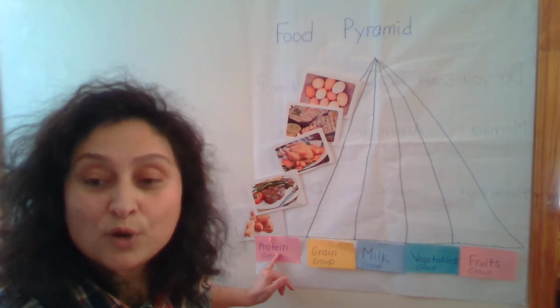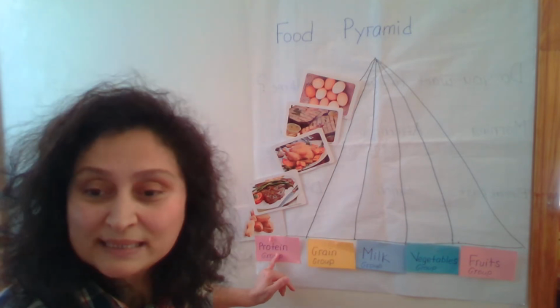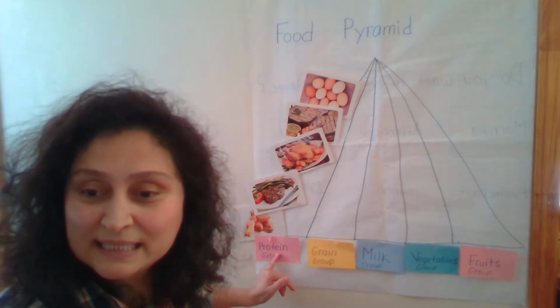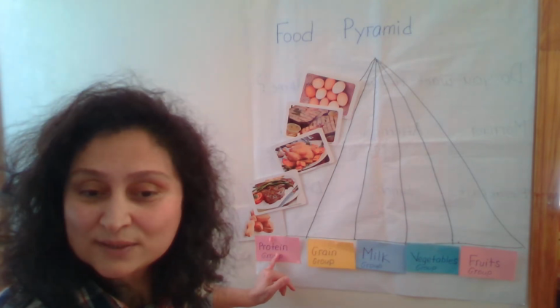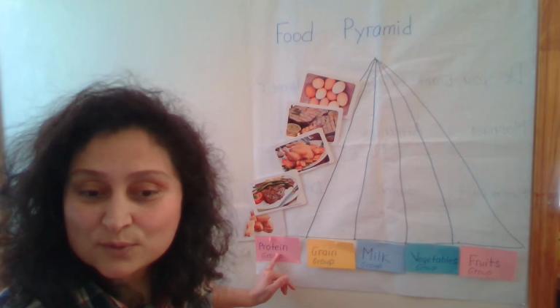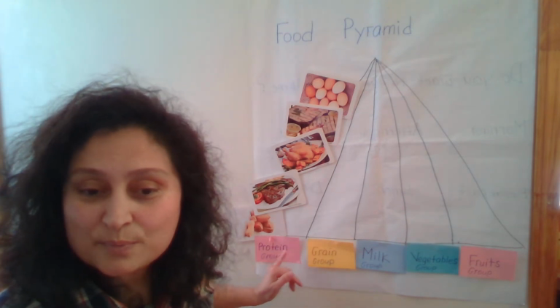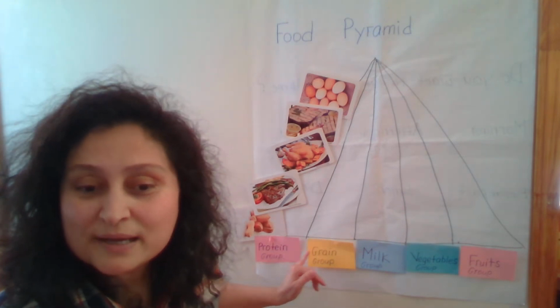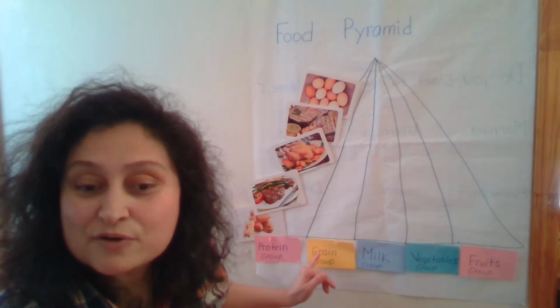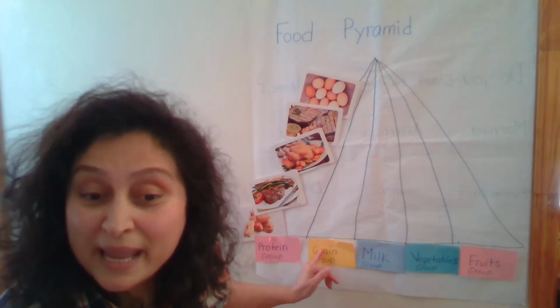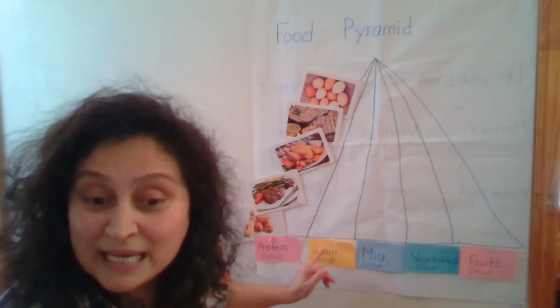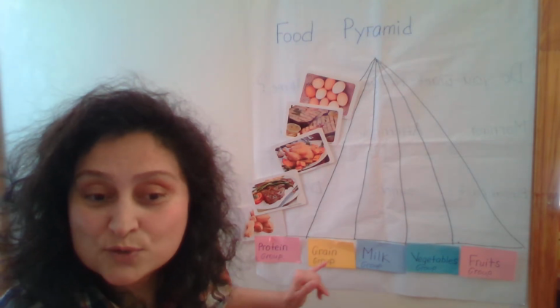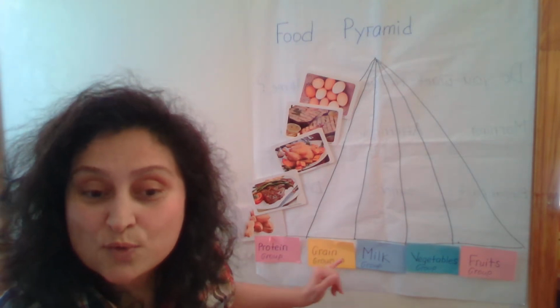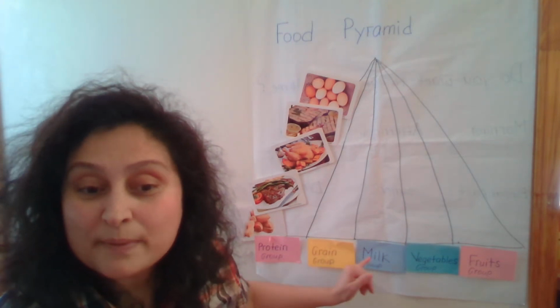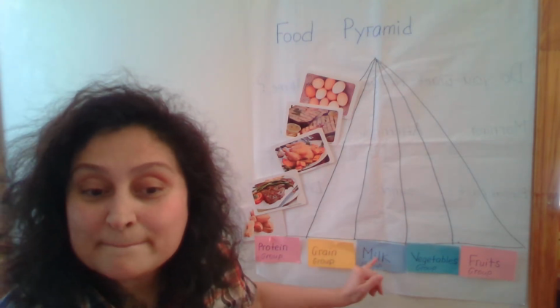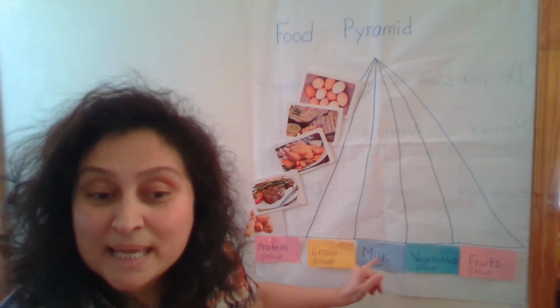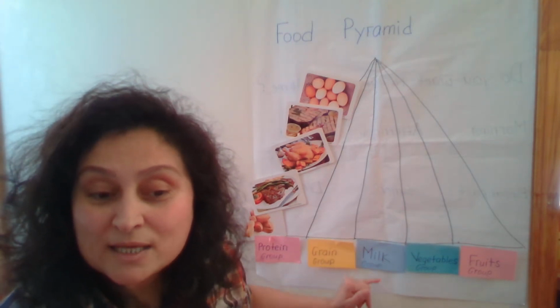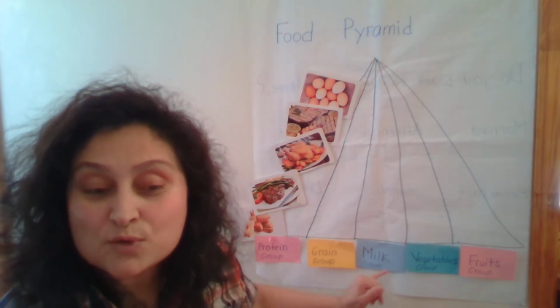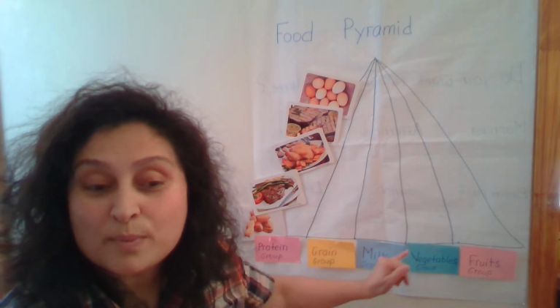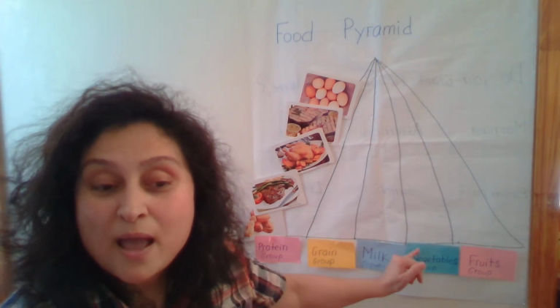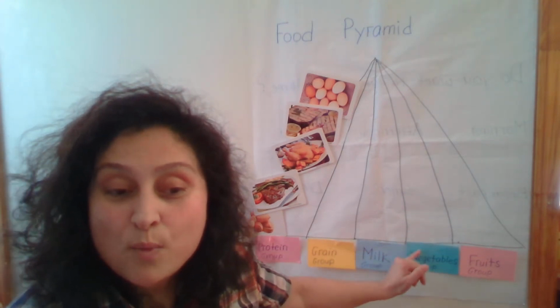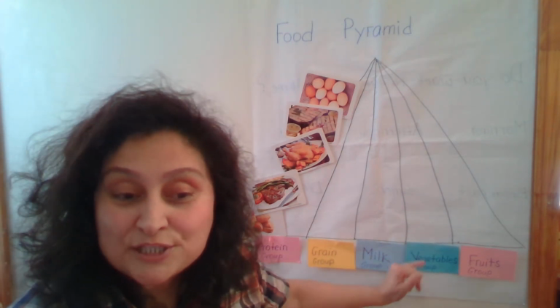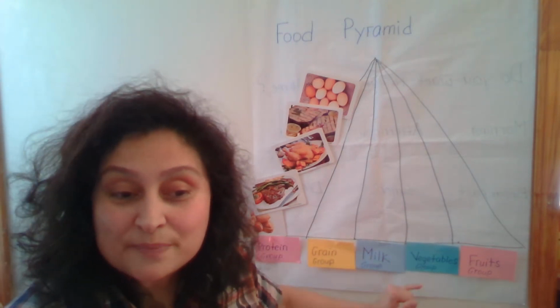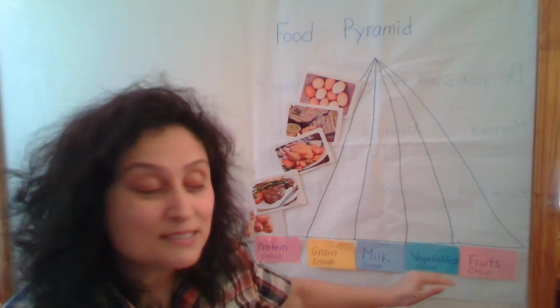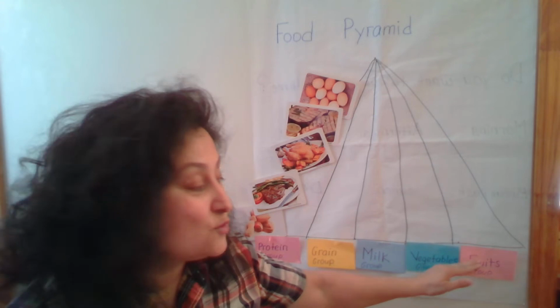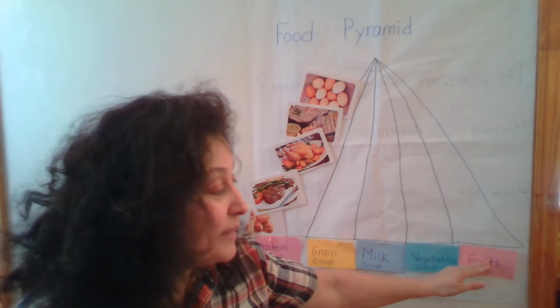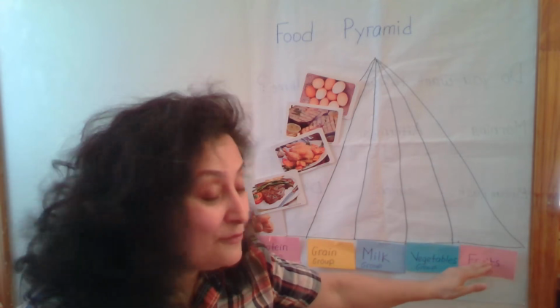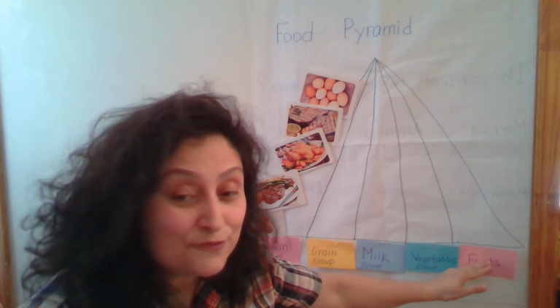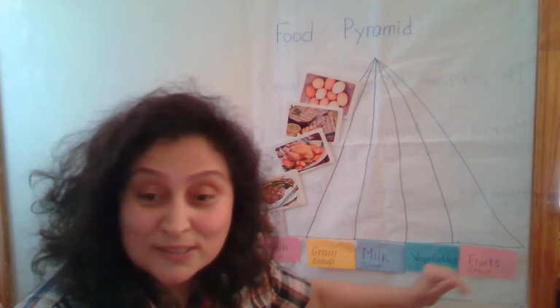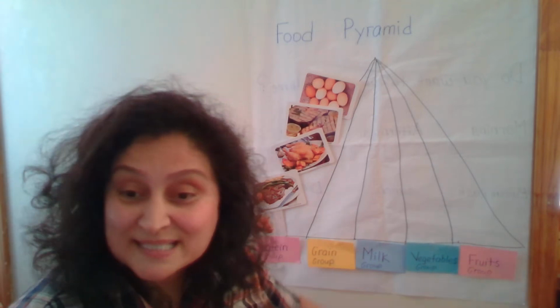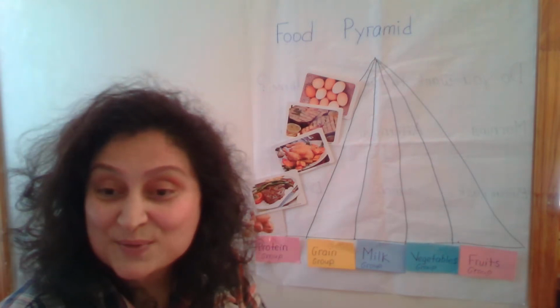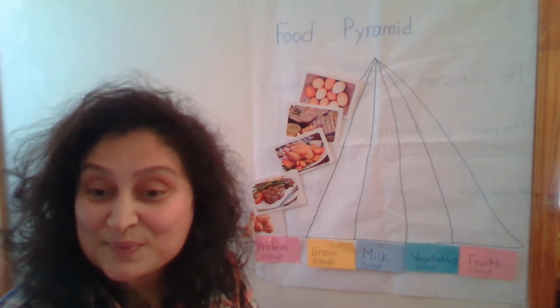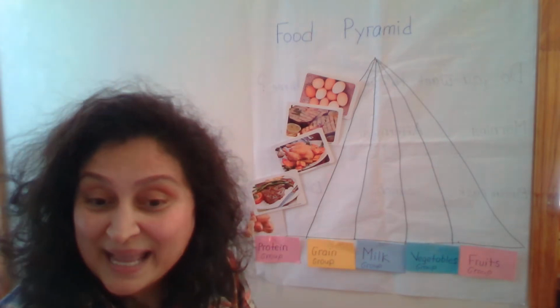Protein group, grain group, milk group, vegetables group, and fruits group, right?